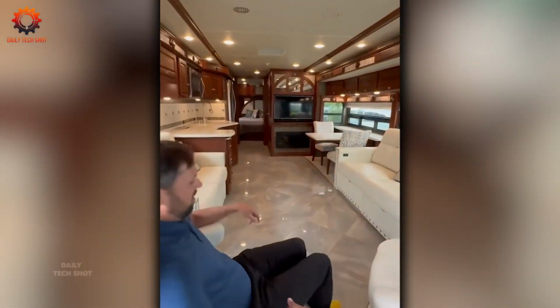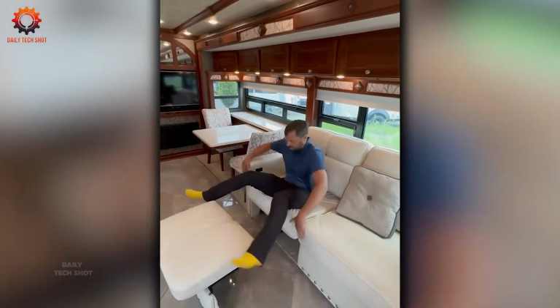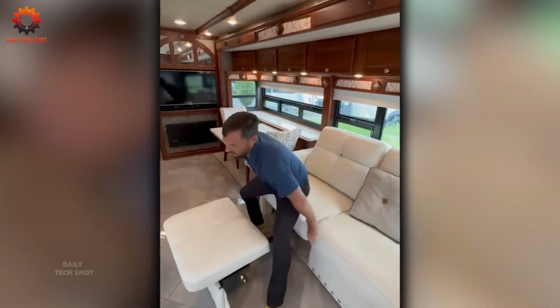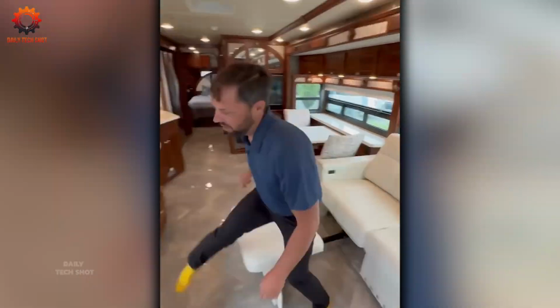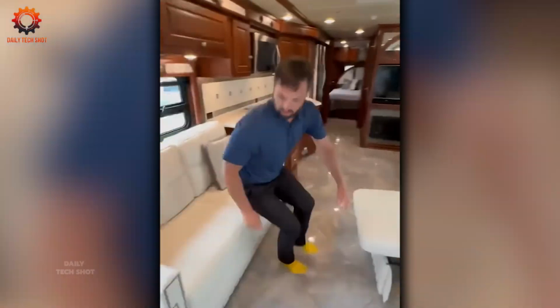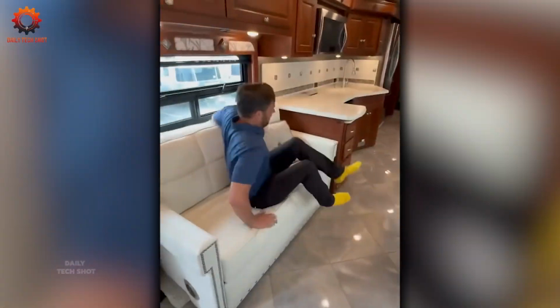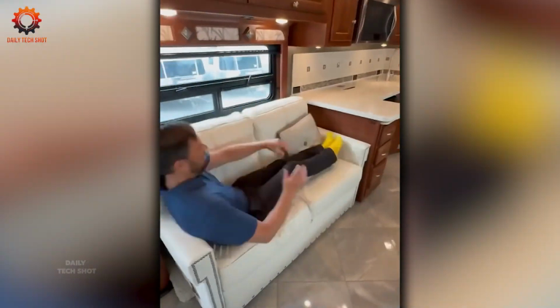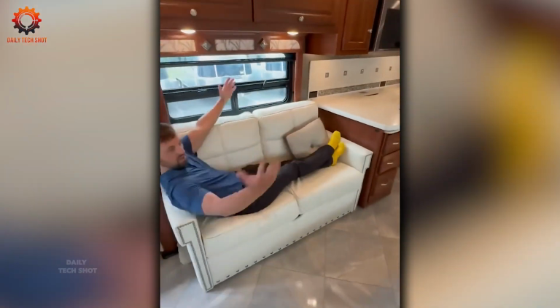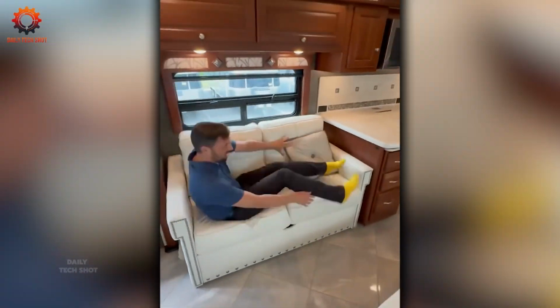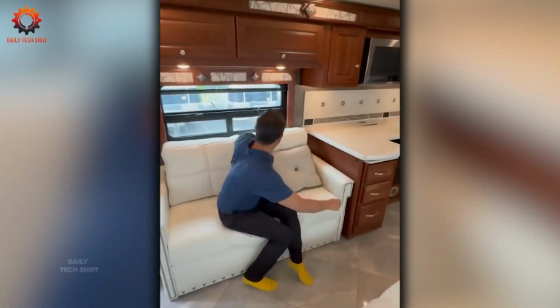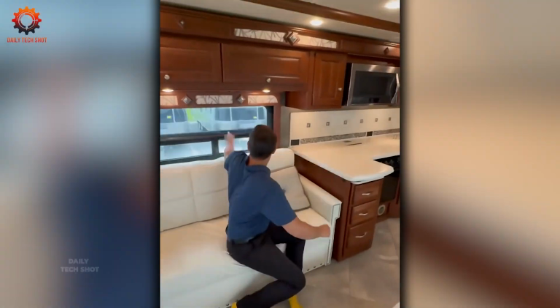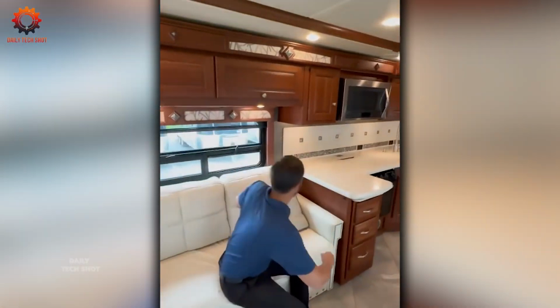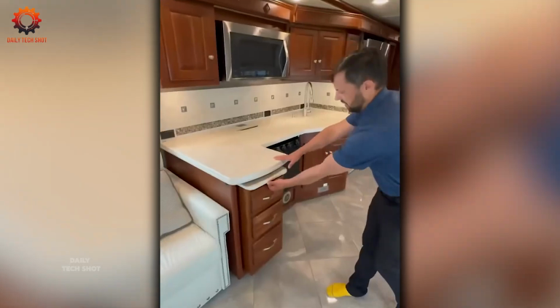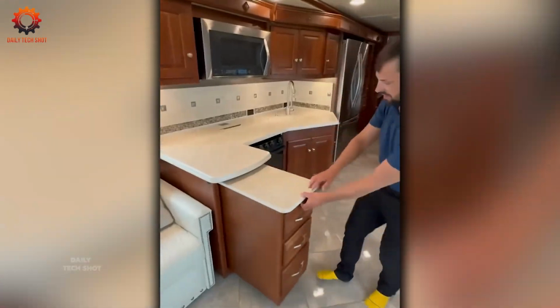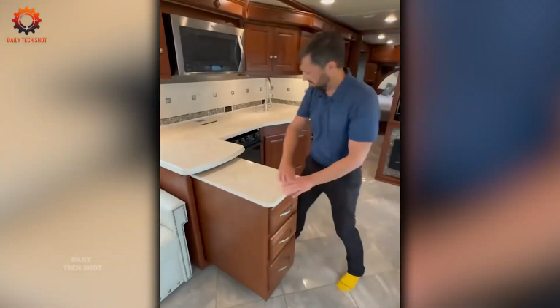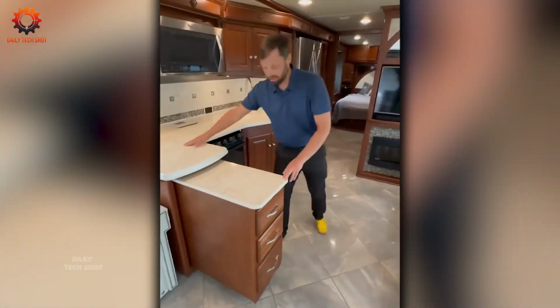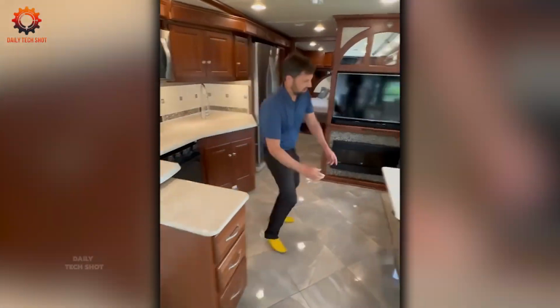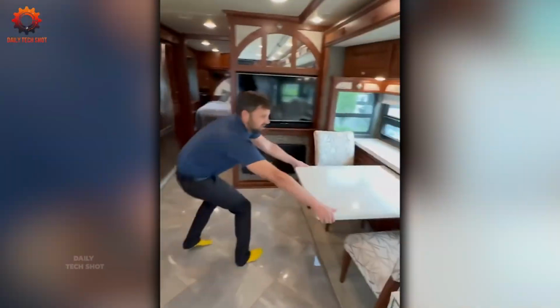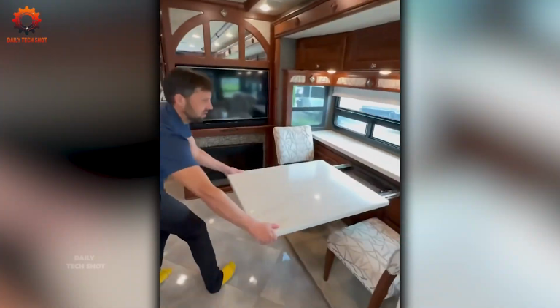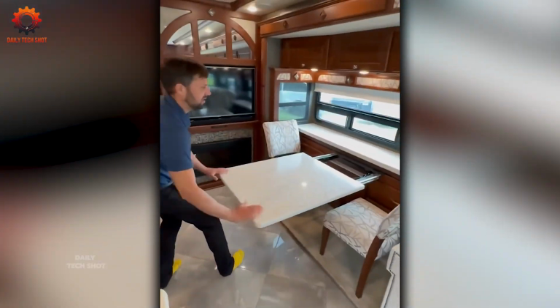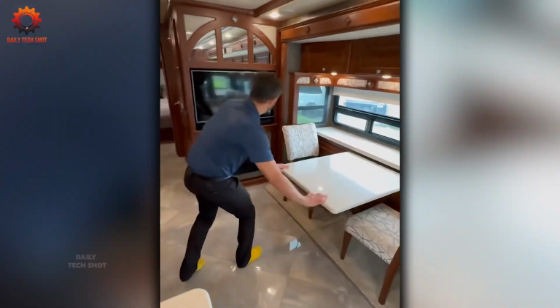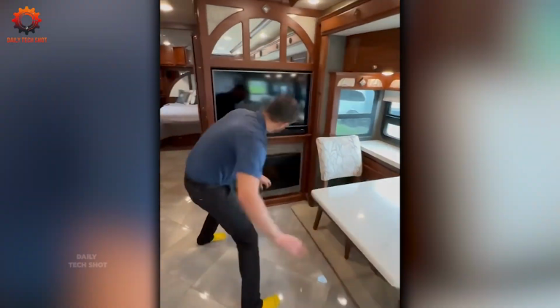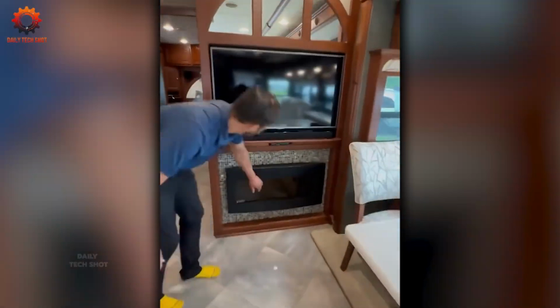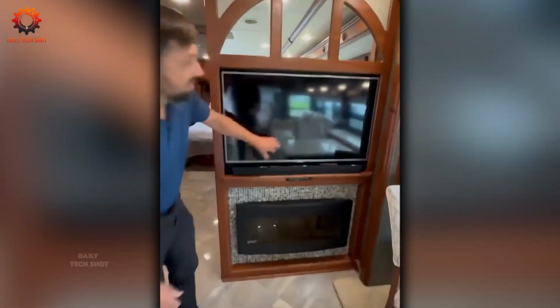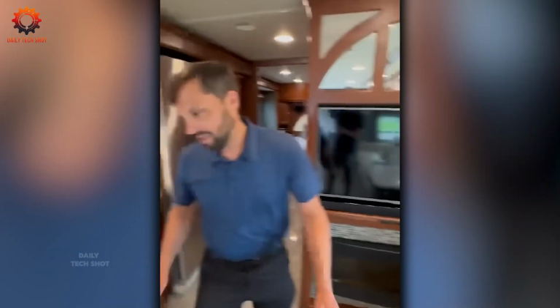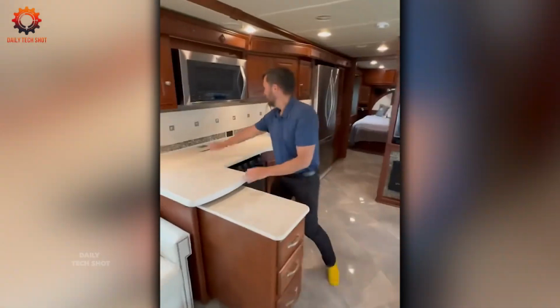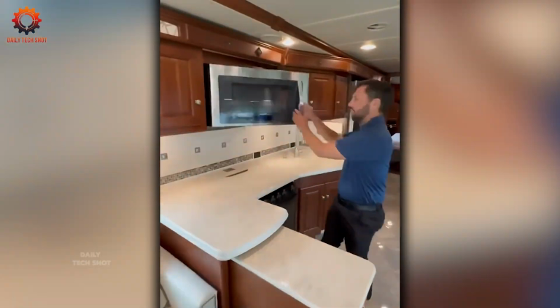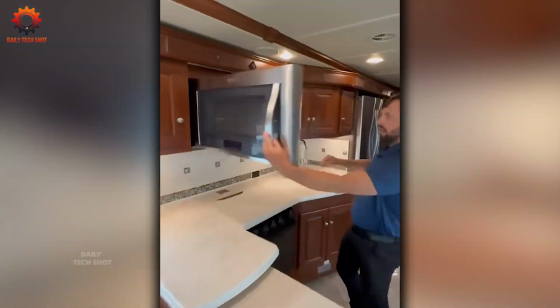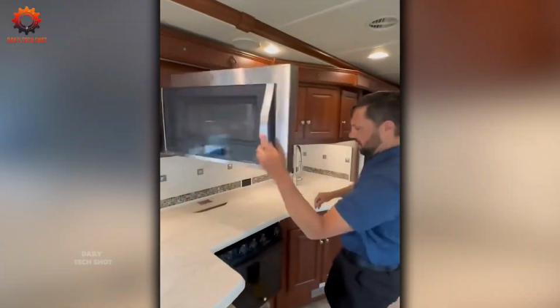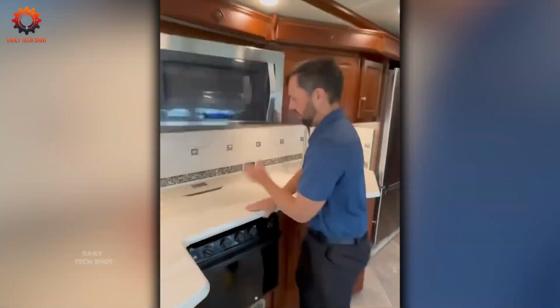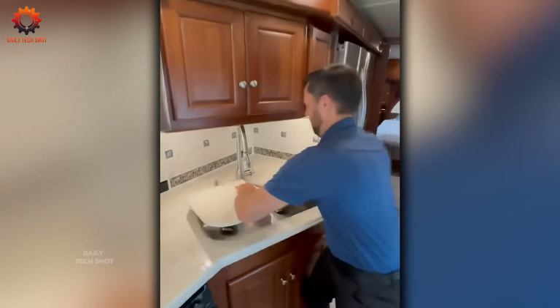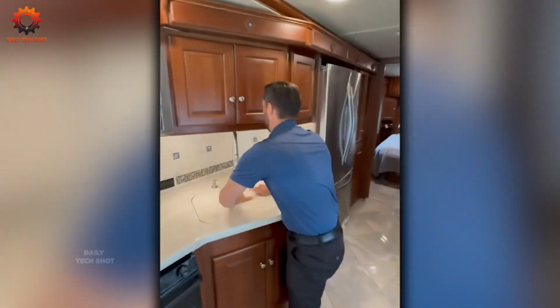You'd never guess that bus is a rolling luxury suite. Step inside and prepare to be wowed.